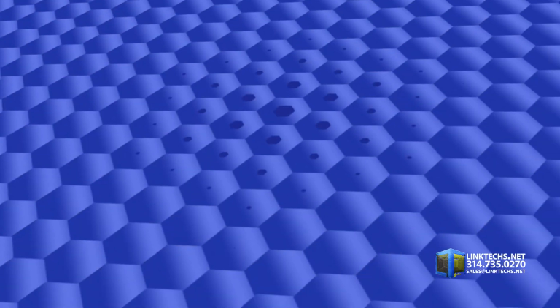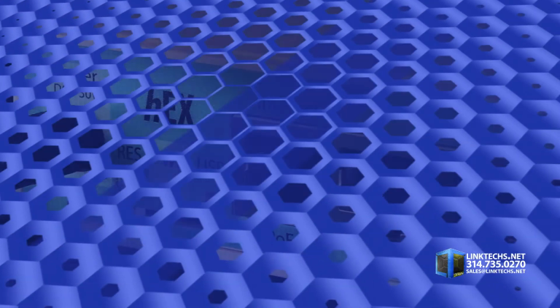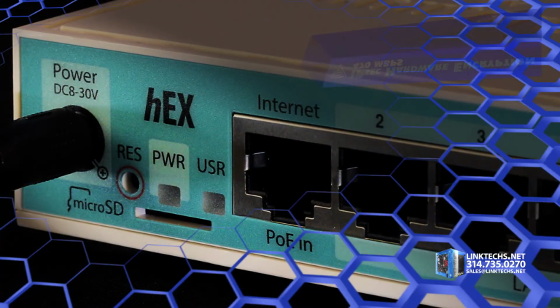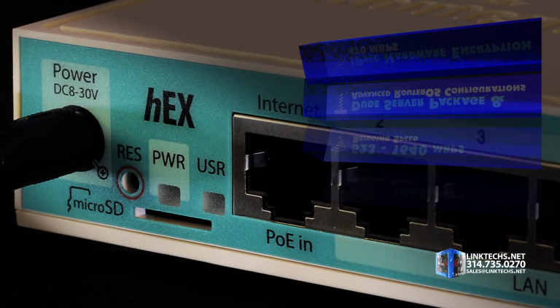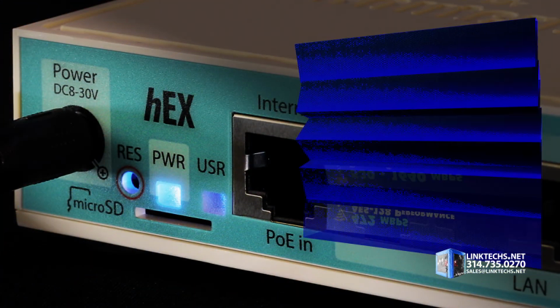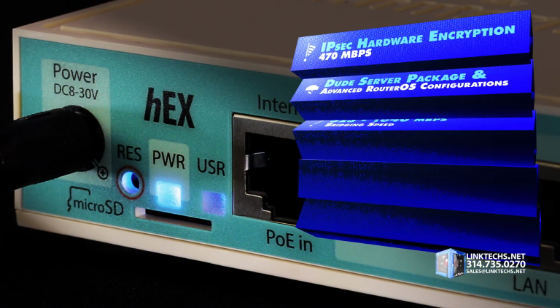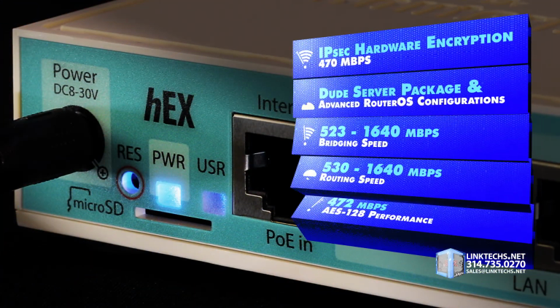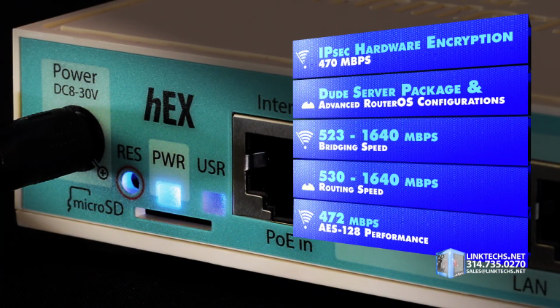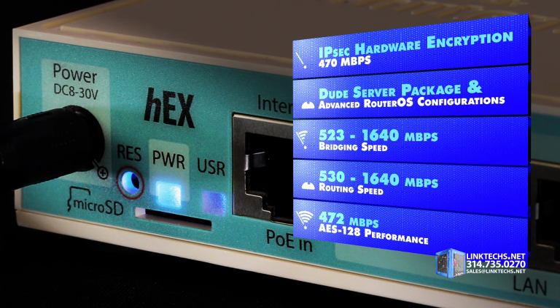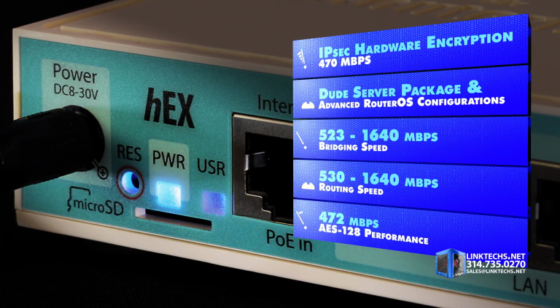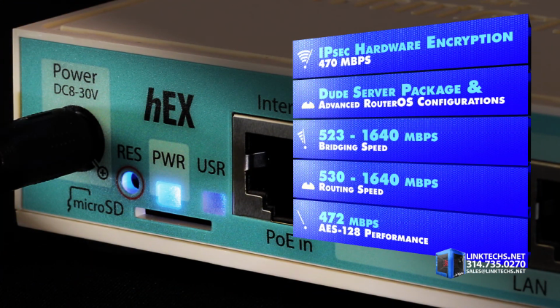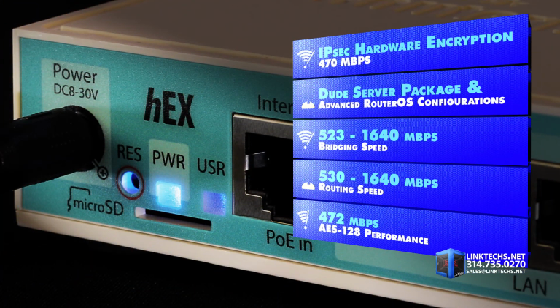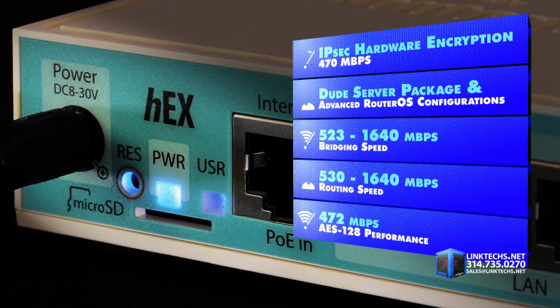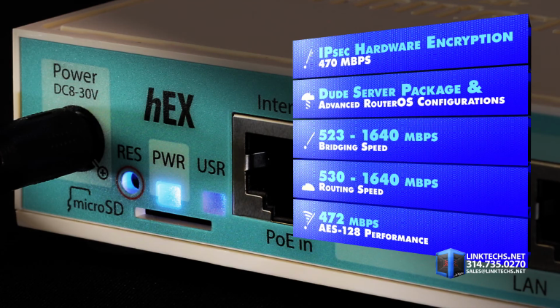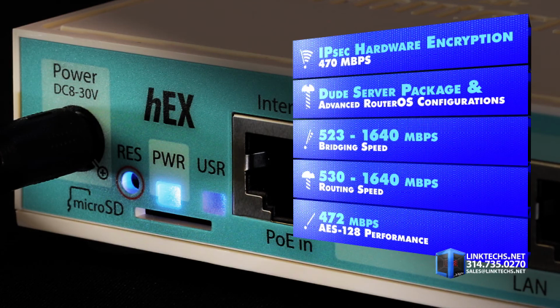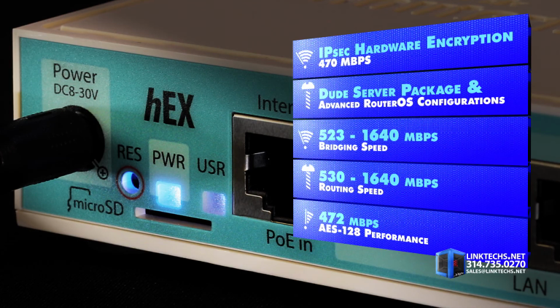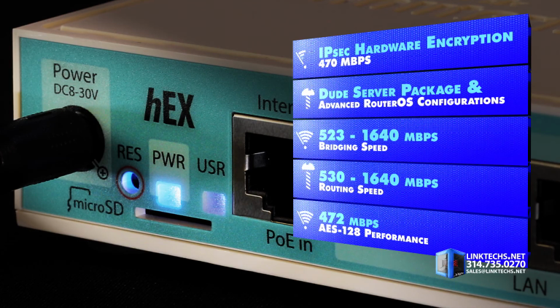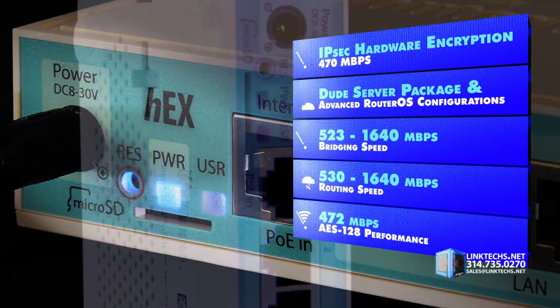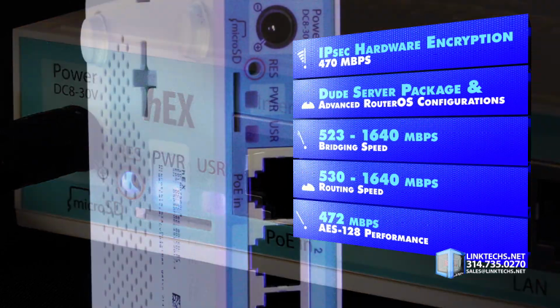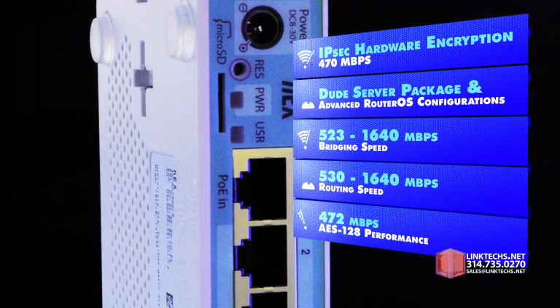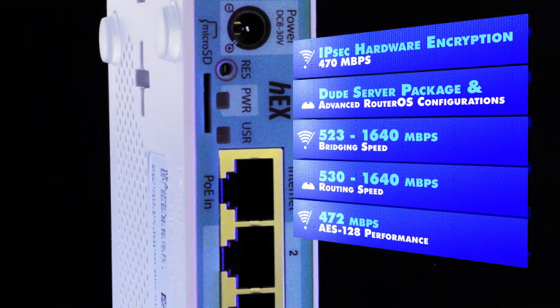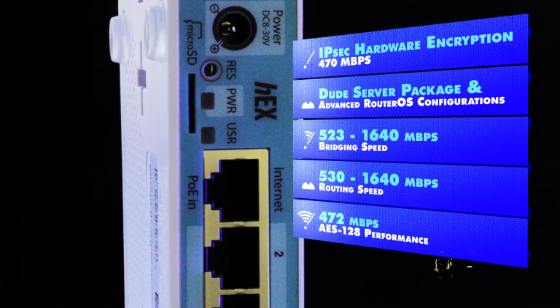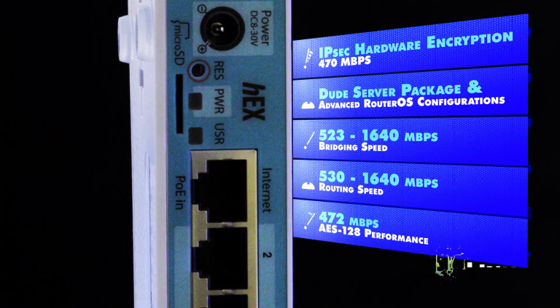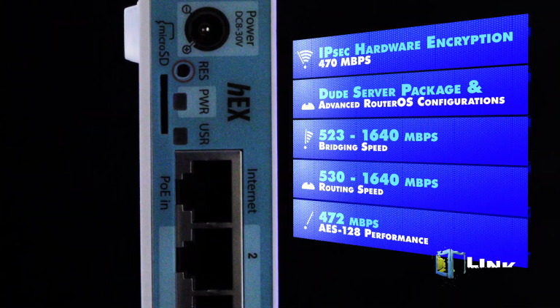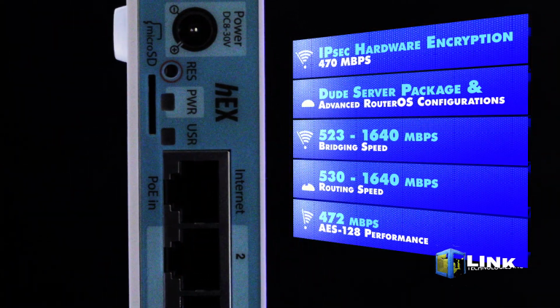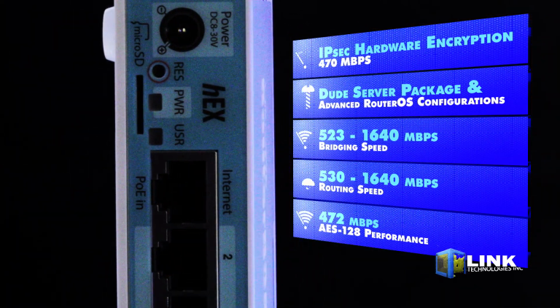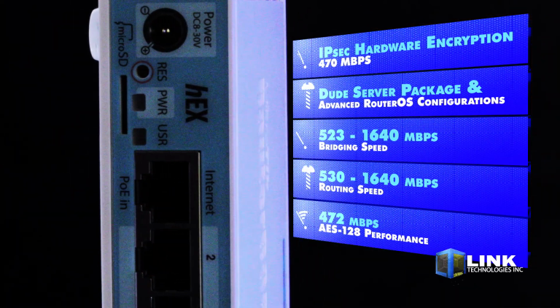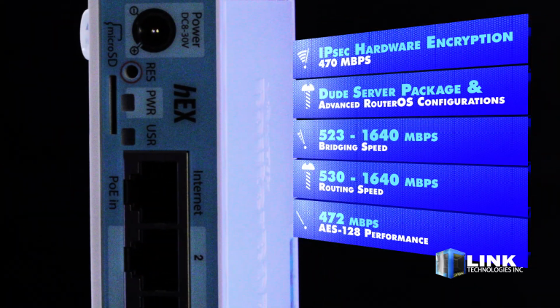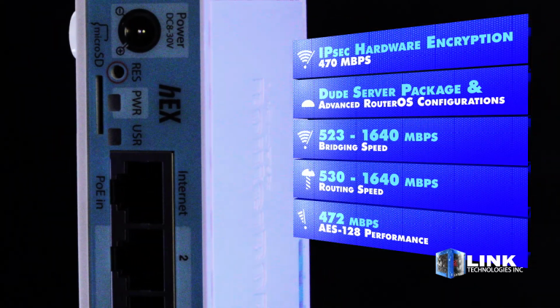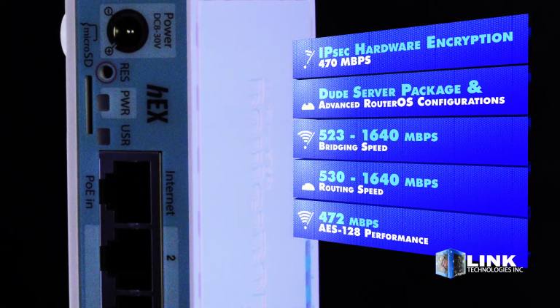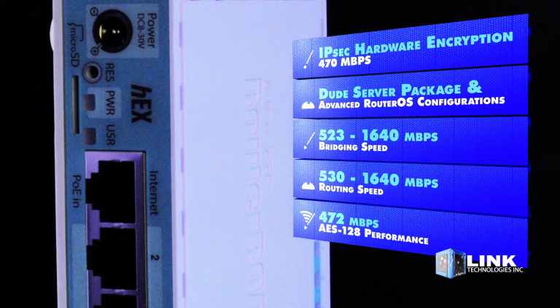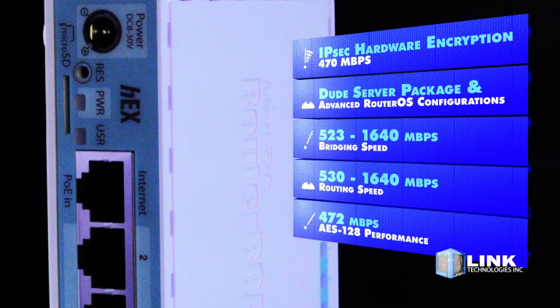This unit supports IPSec hardware encryption at 470 megabits per second, DHCP server package, and advanced RouterOS configurations.